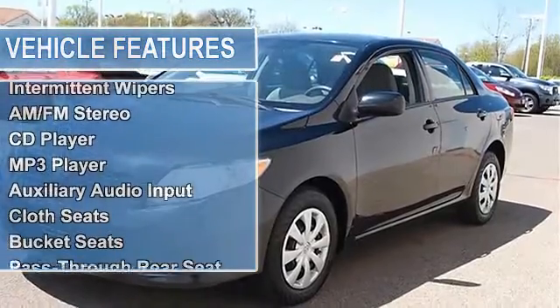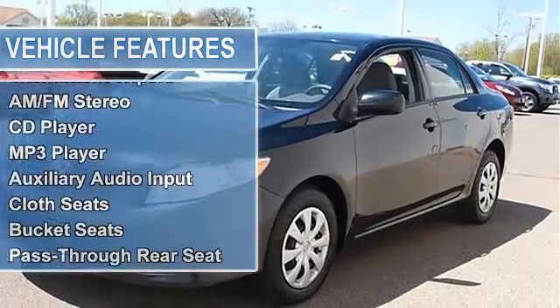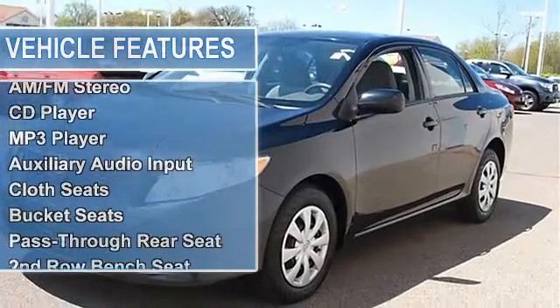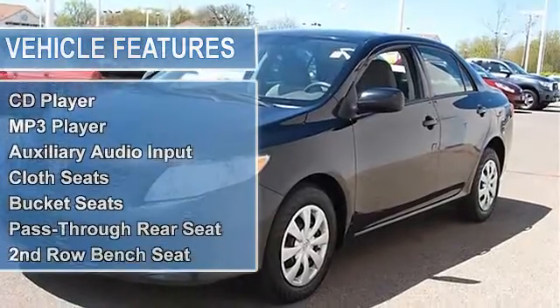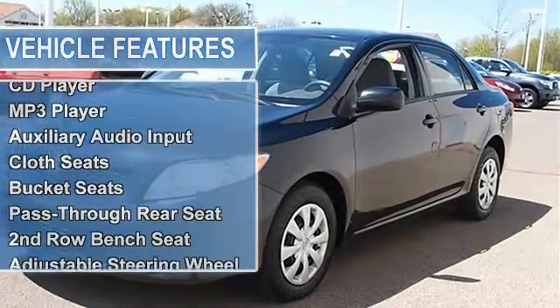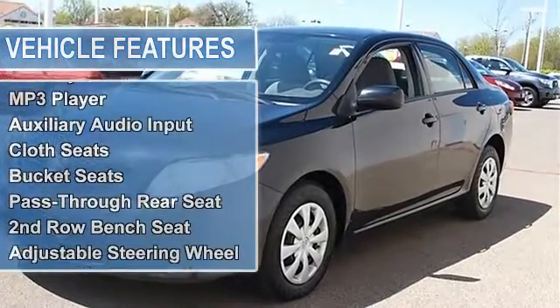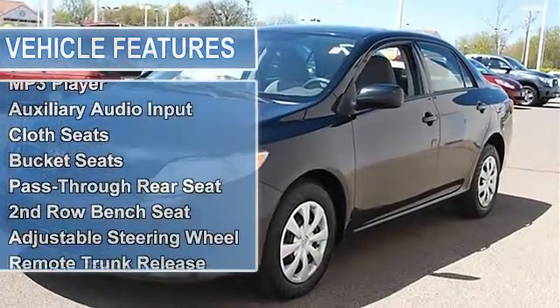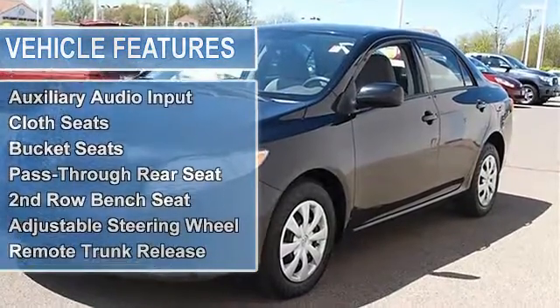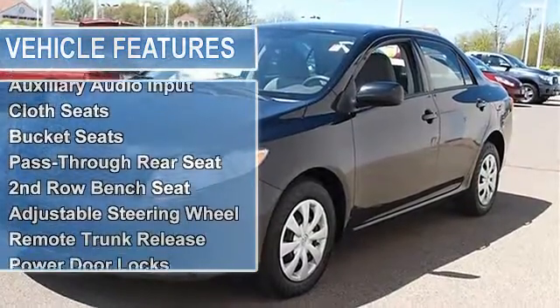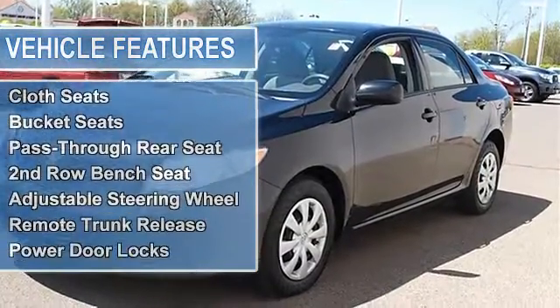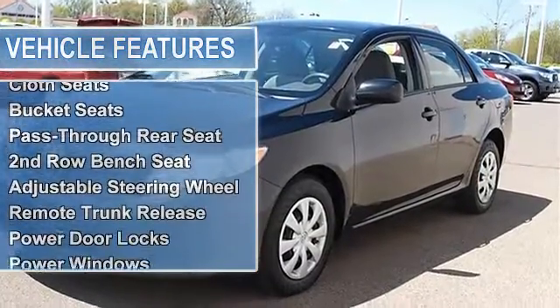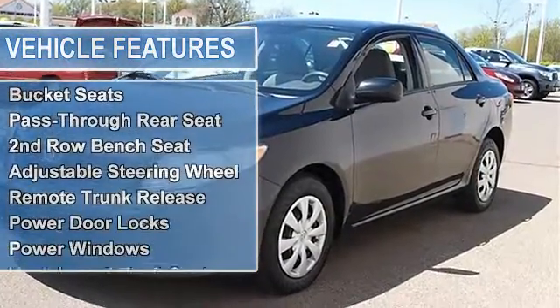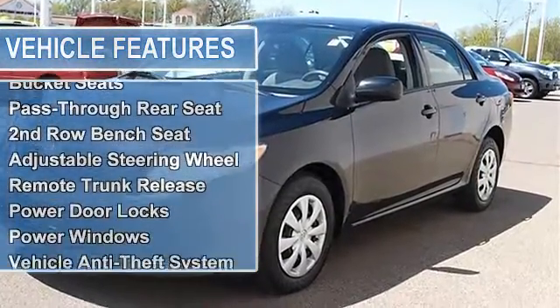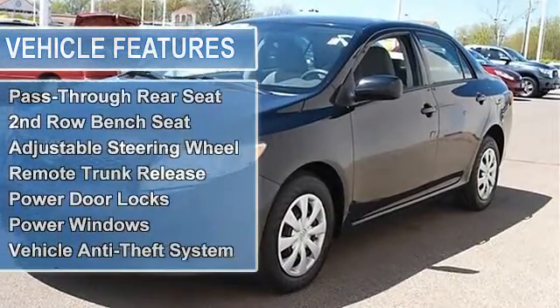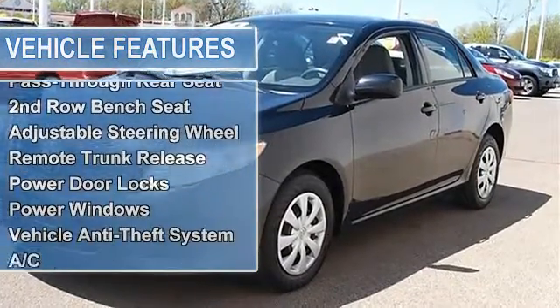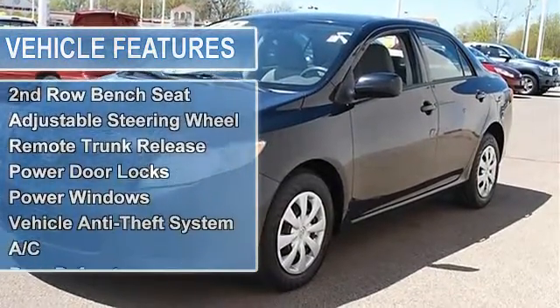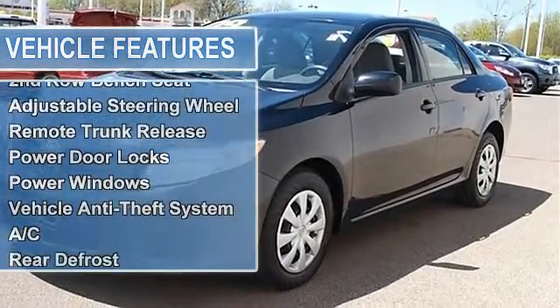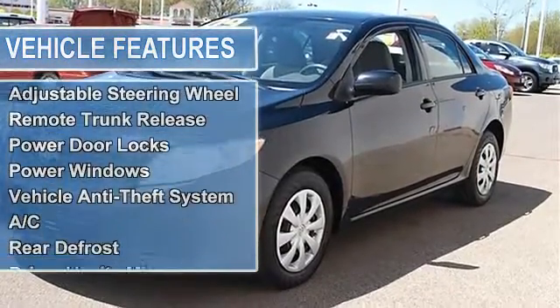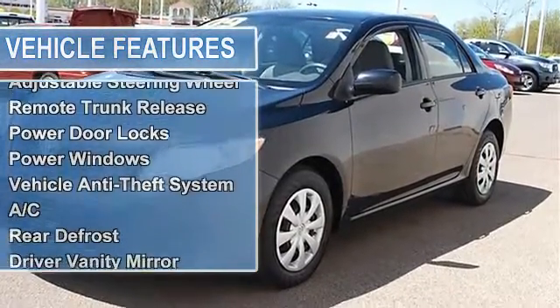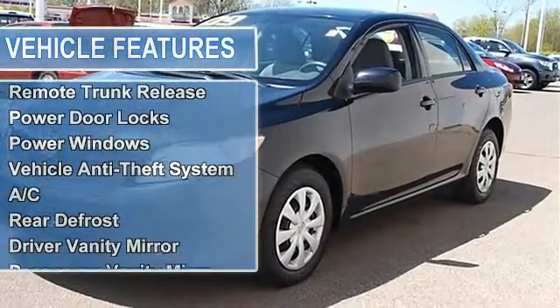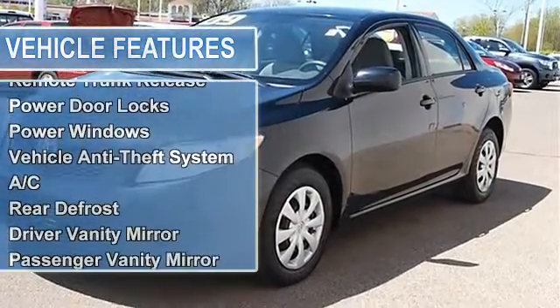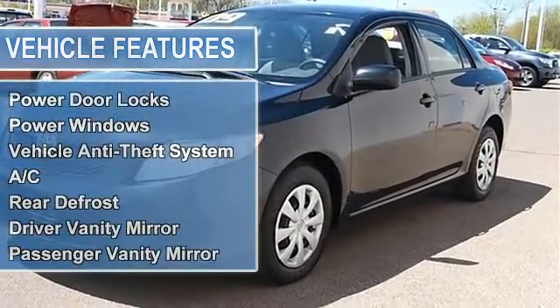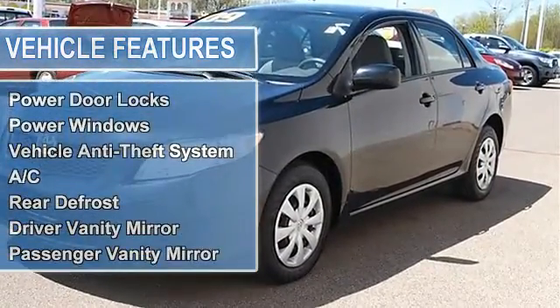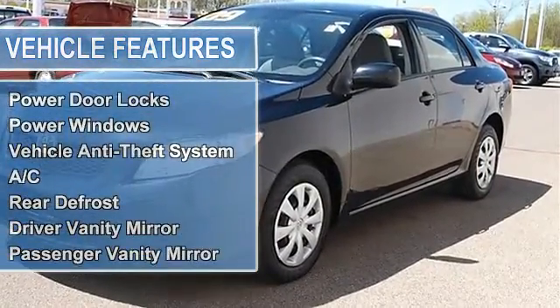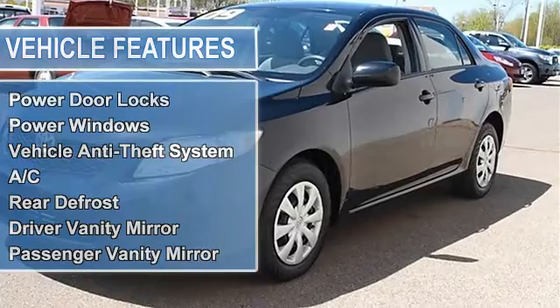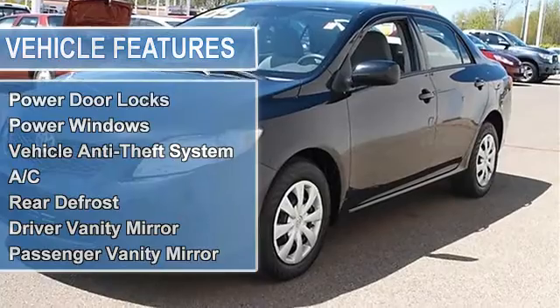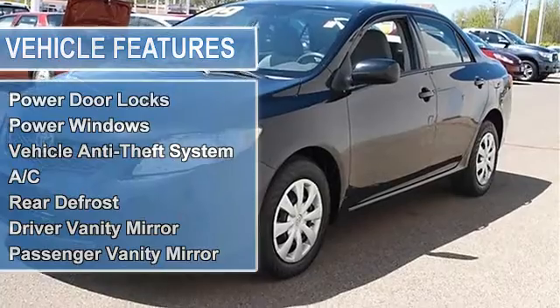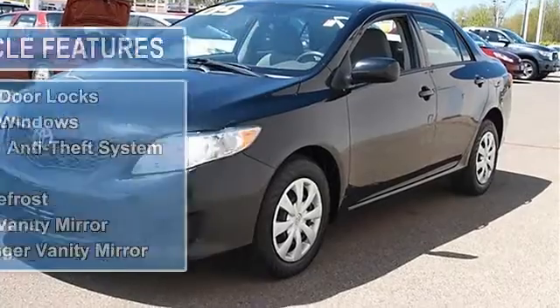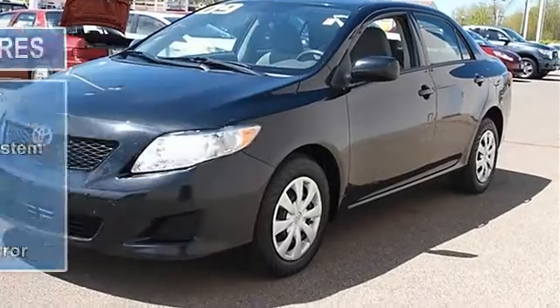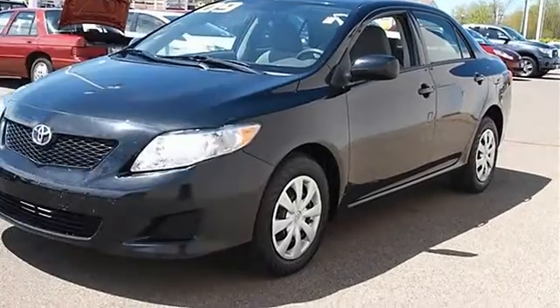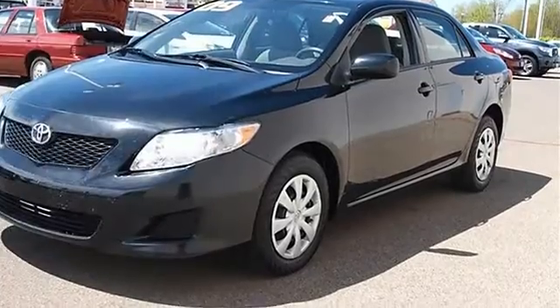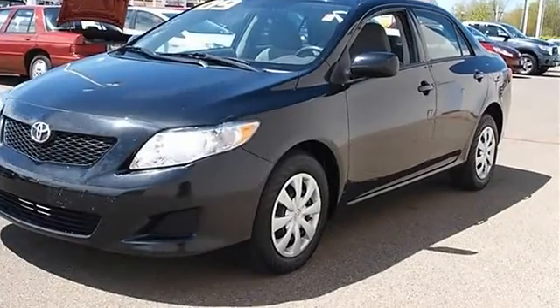Daytime running lights, power driver mirror, power passenger mirror, intermittent wipers.